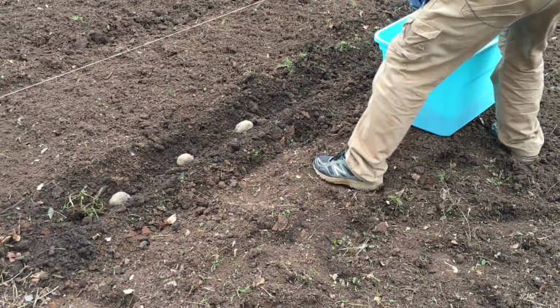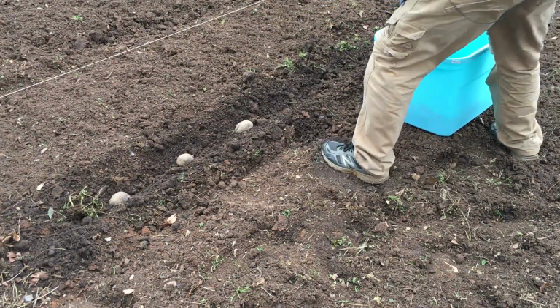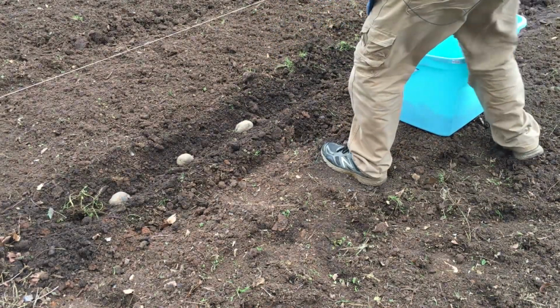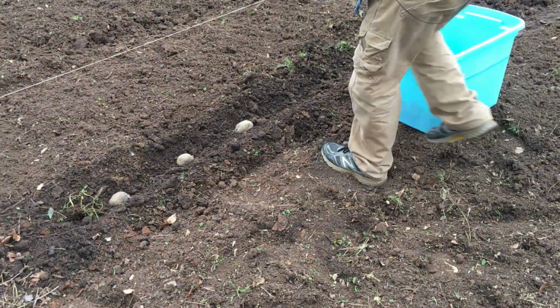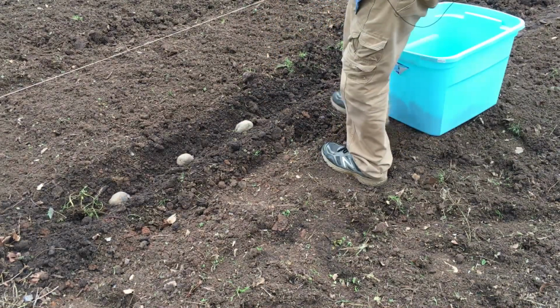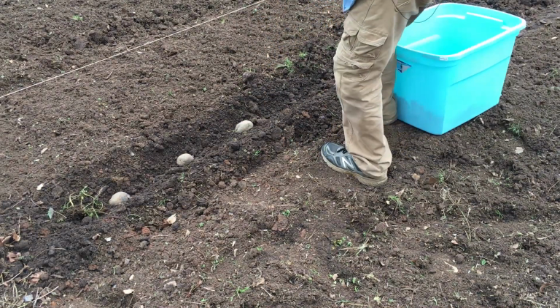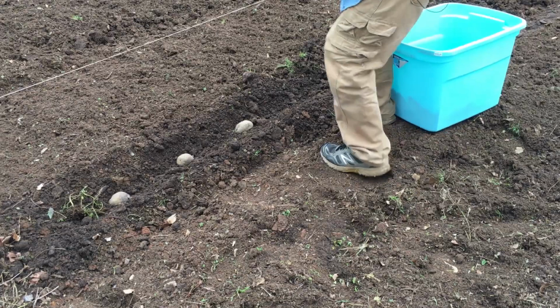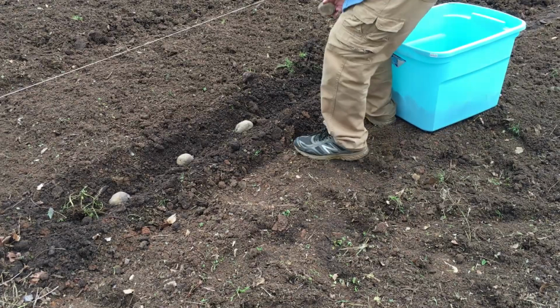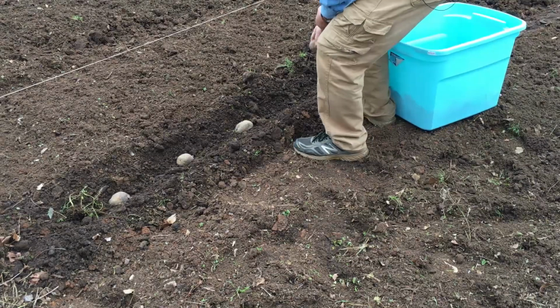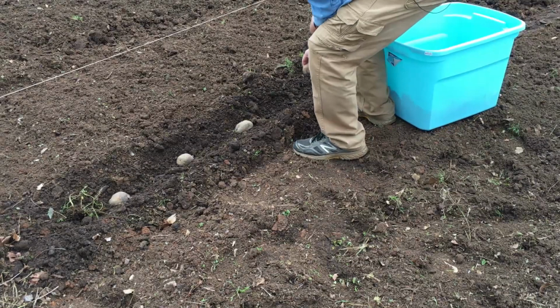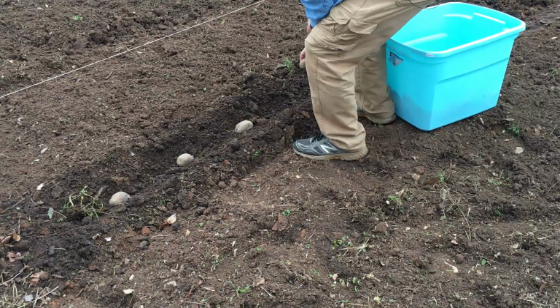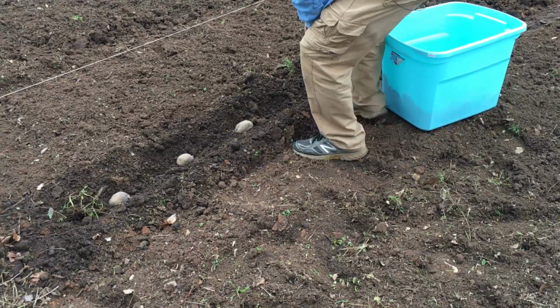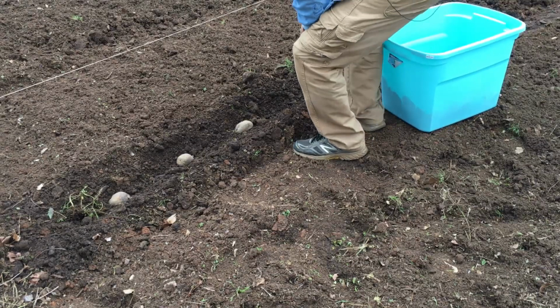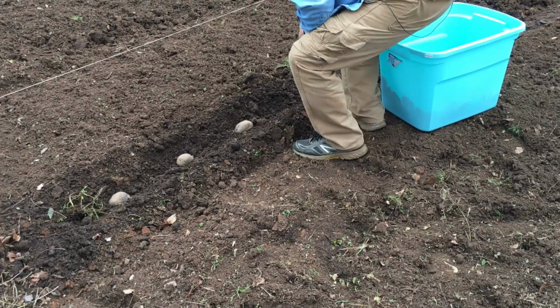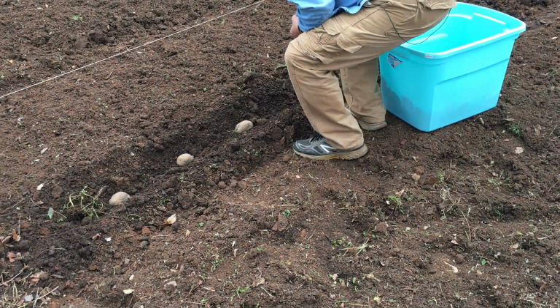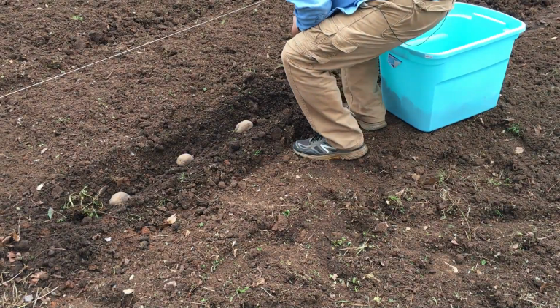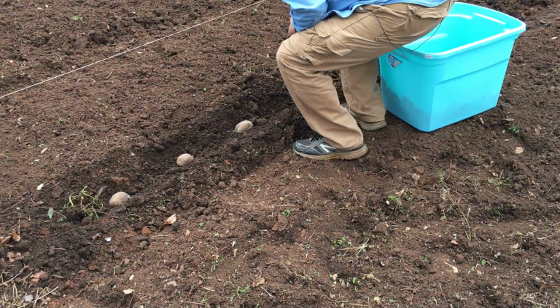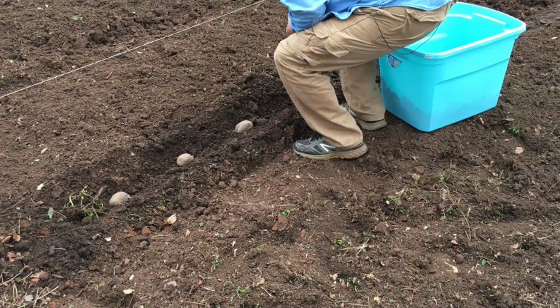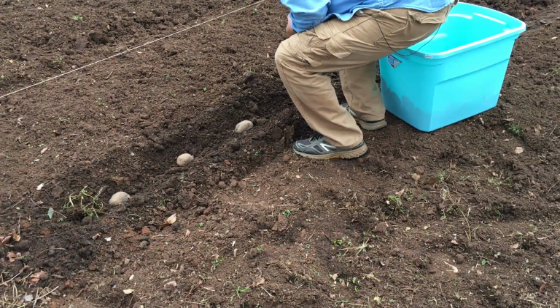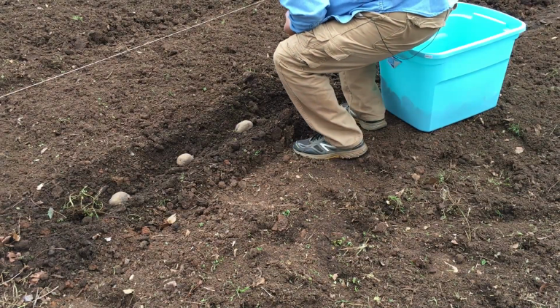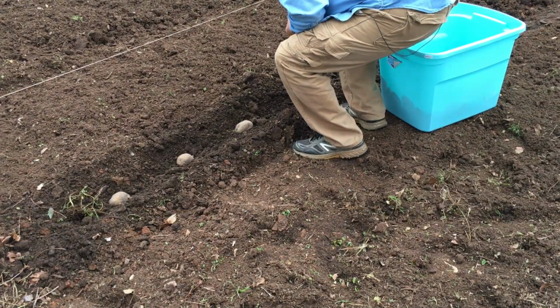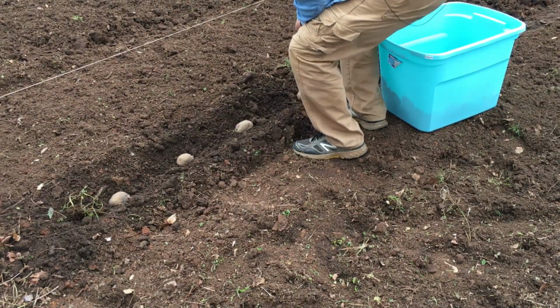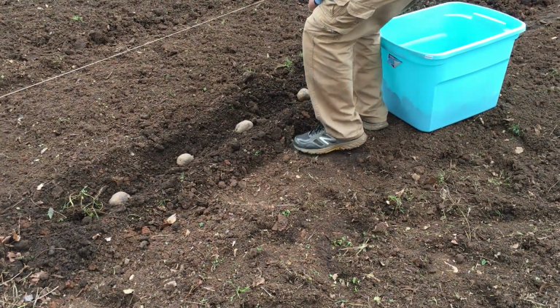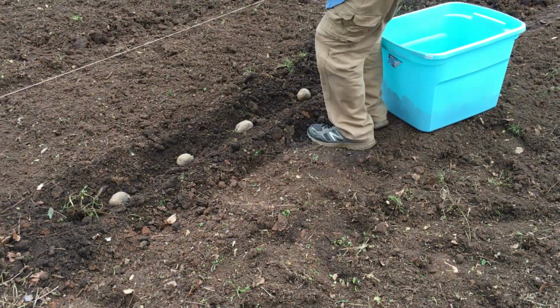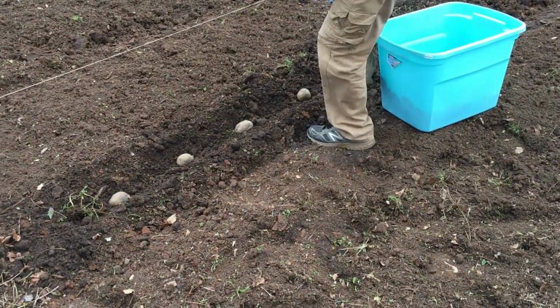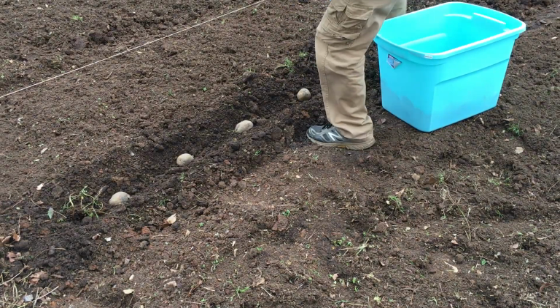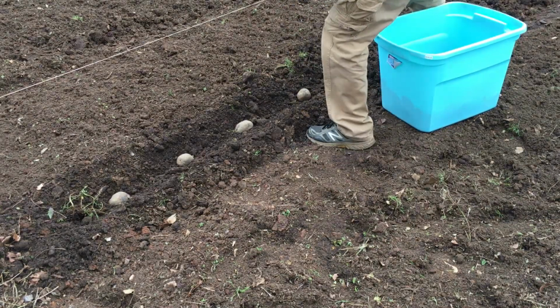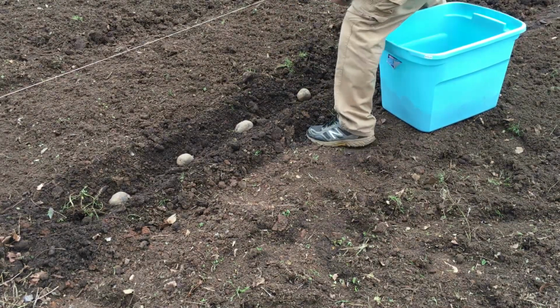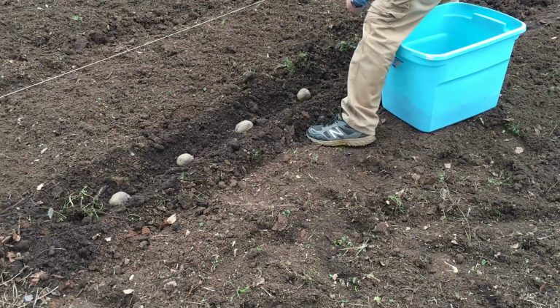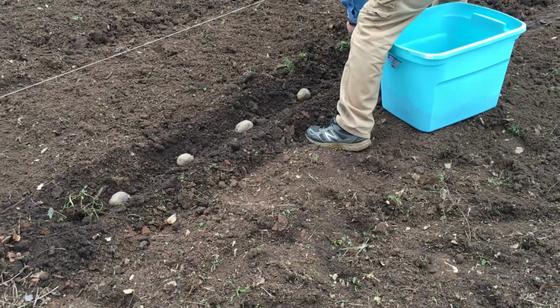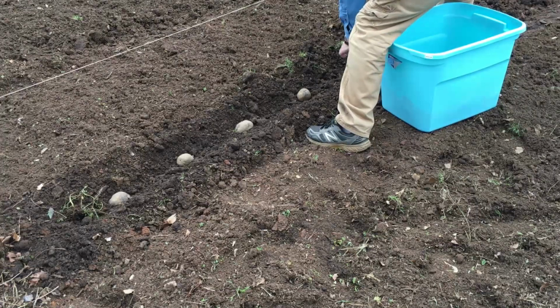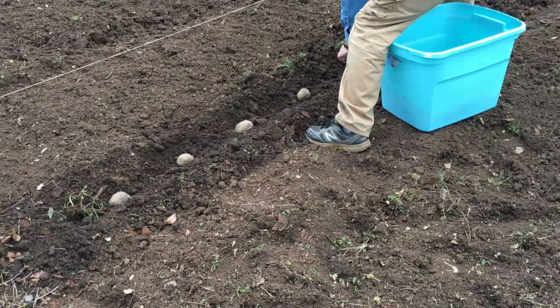I cut these up two weeks ago thinking I was going to get them in the ground, but that didn't happen. Hopefully they haven't messed up sitting that long. Planting cut side down, sprout side up, about 12 inches apart. I'm not sure how many rows I'm going to make, but we're going to do our best.